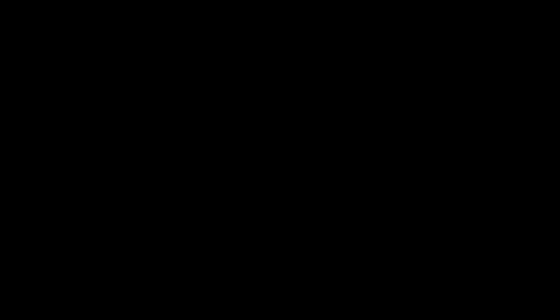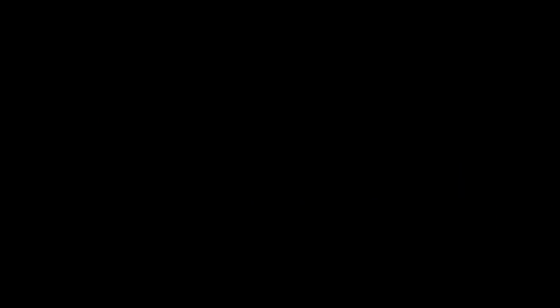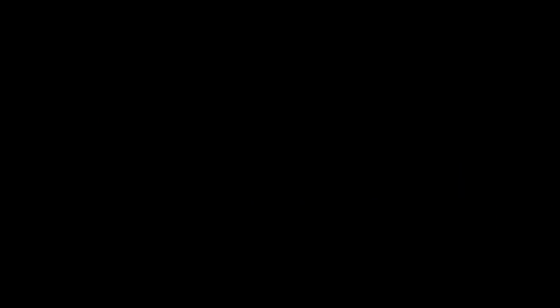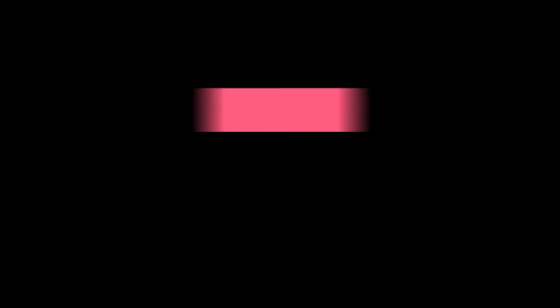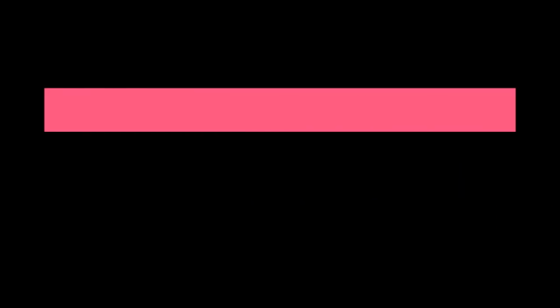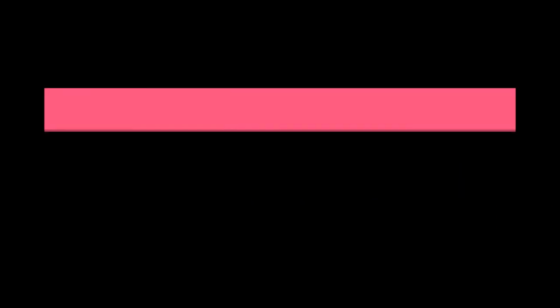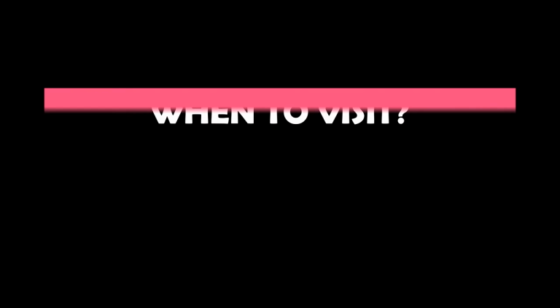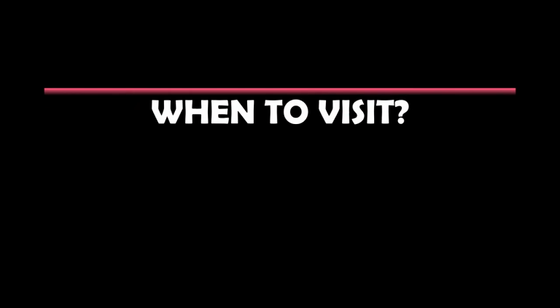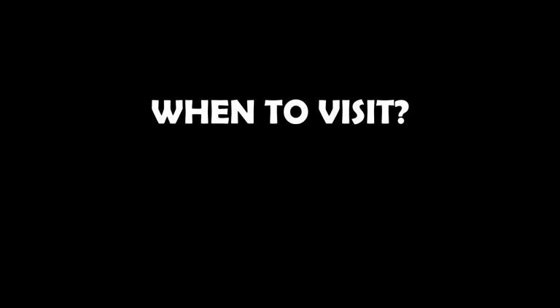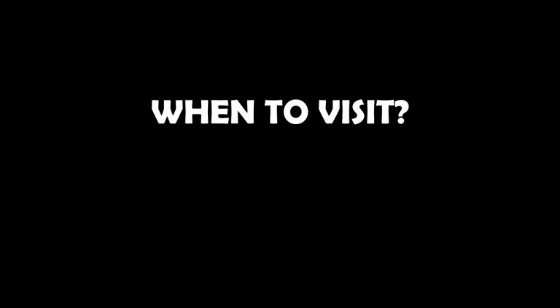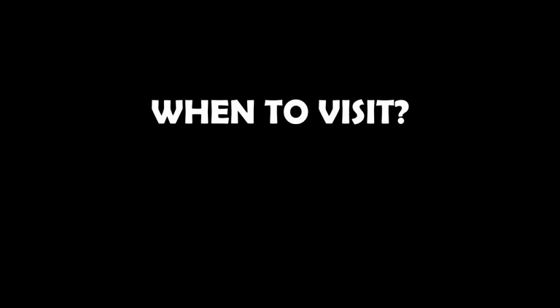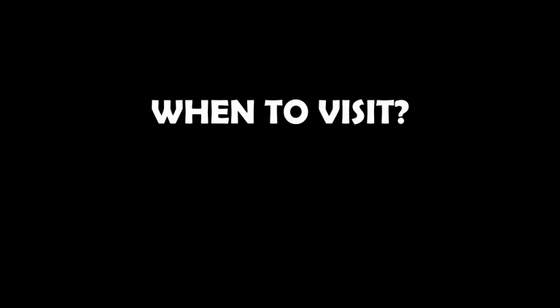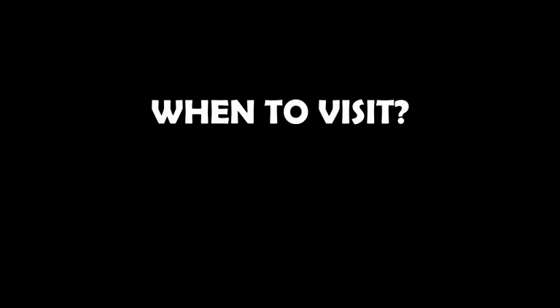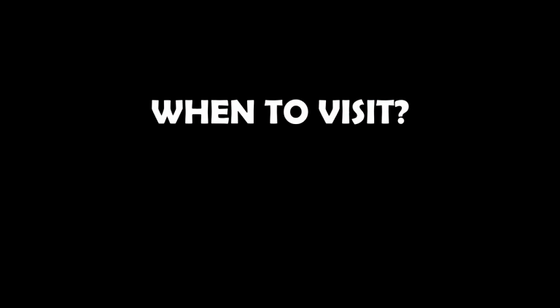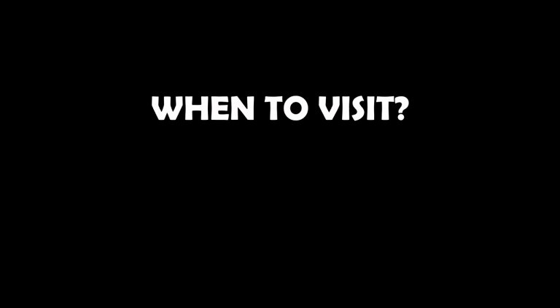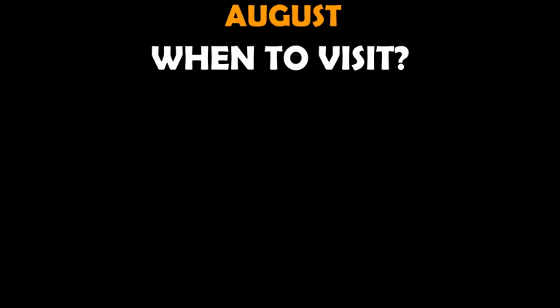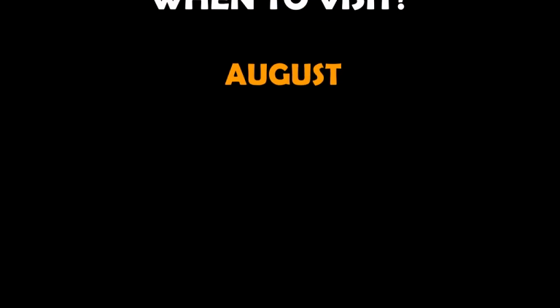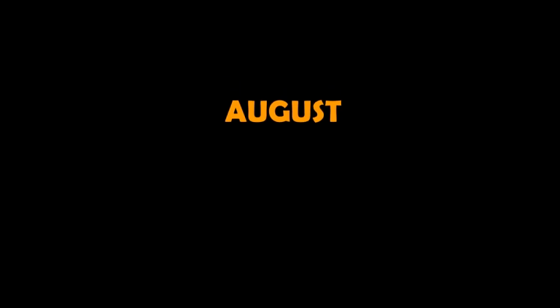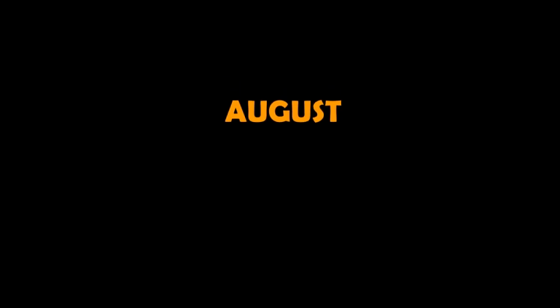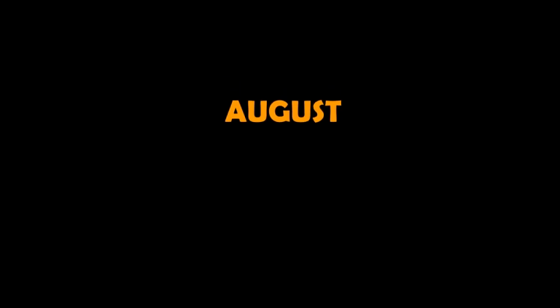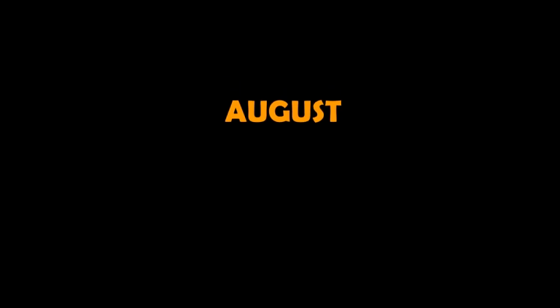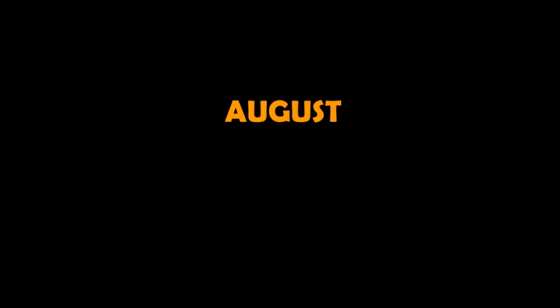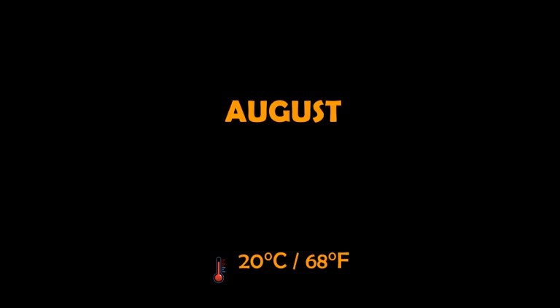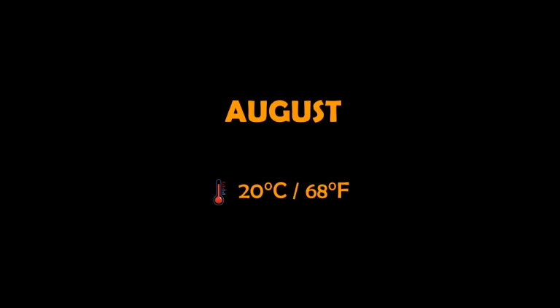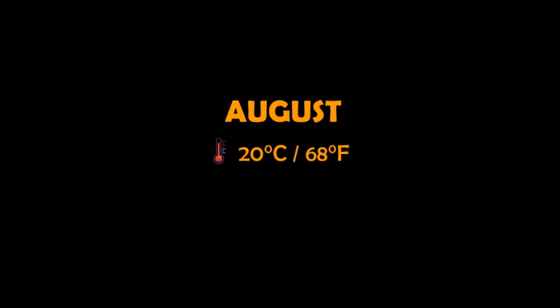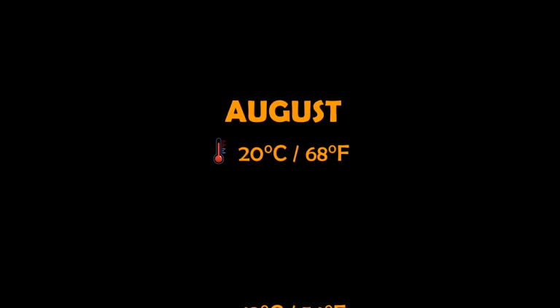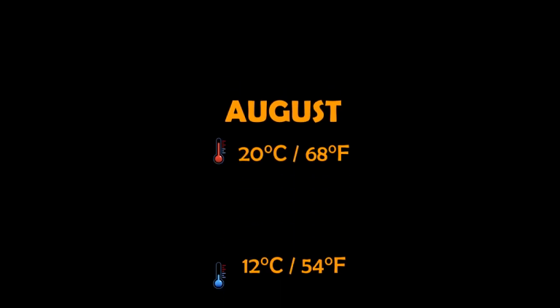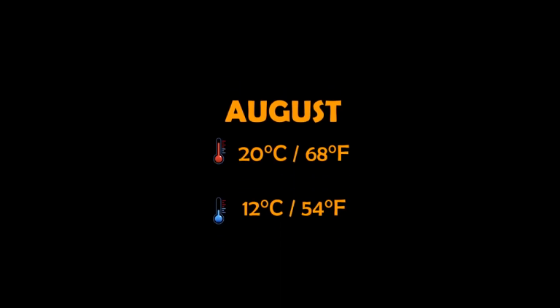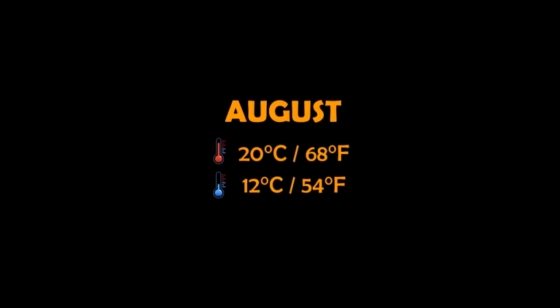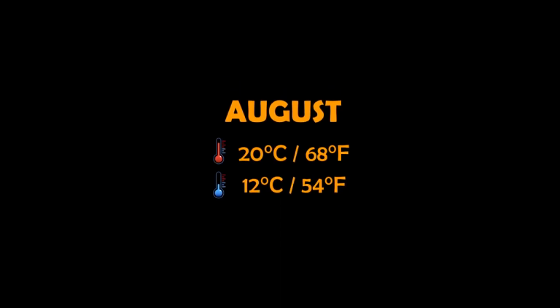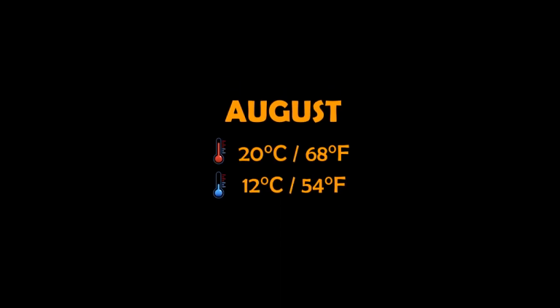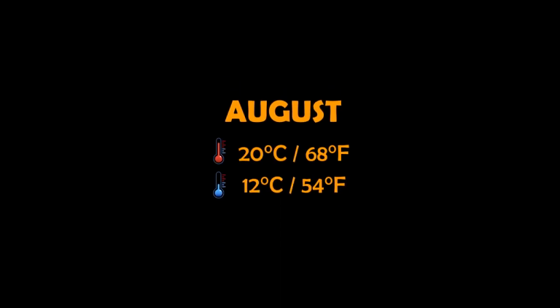The most popular travel time in Waterford is August. The temperature ranges from 20 to 12 degrees Celsius.